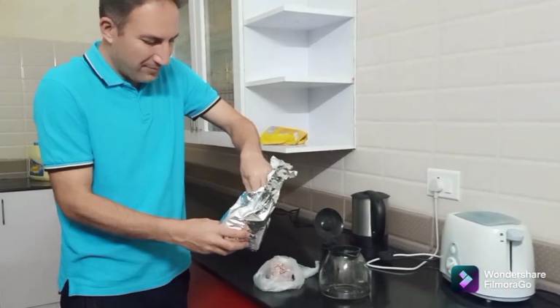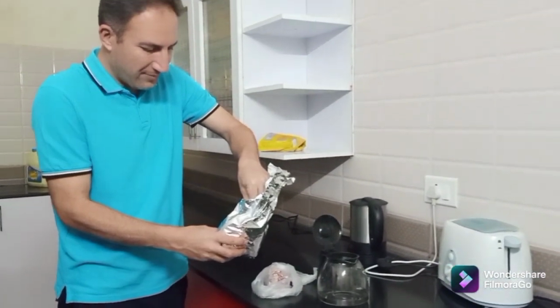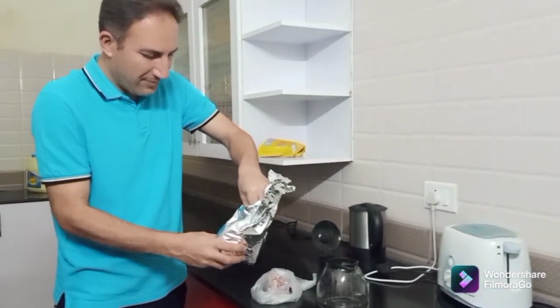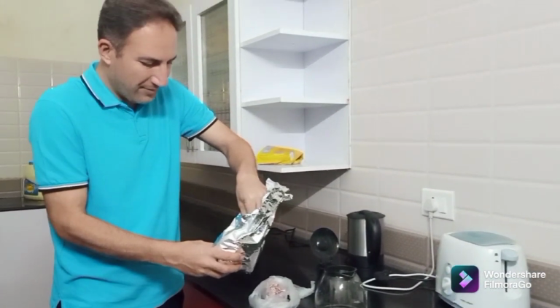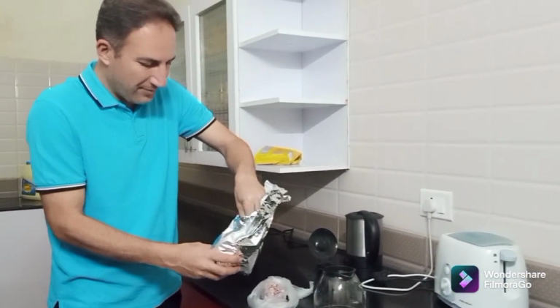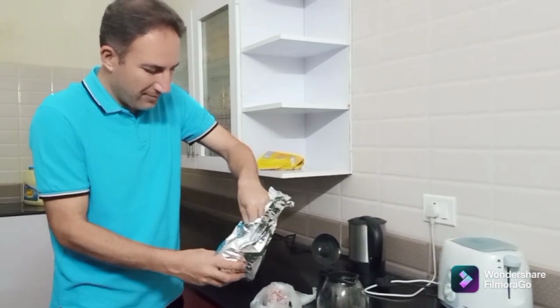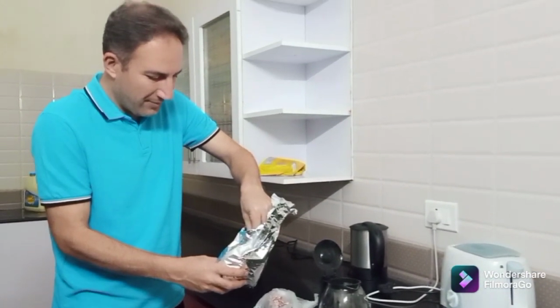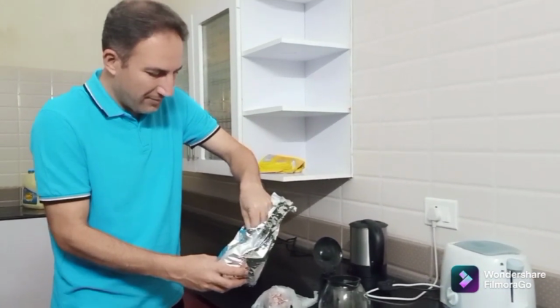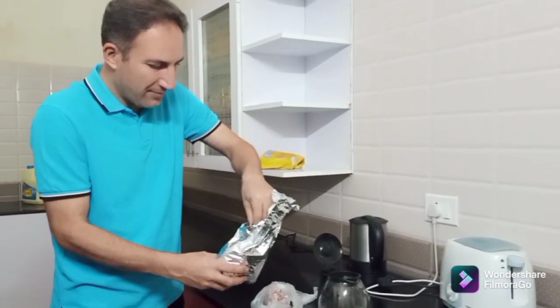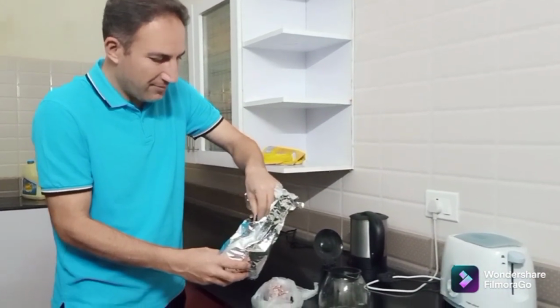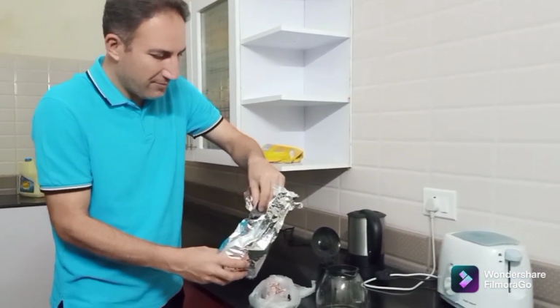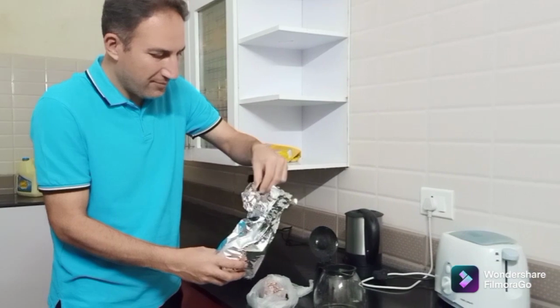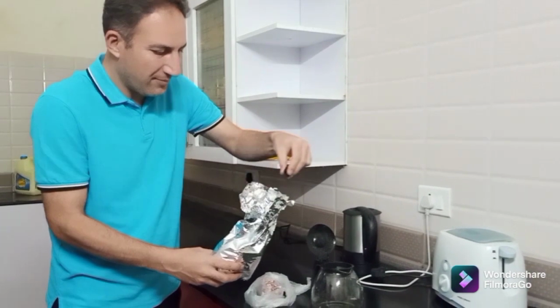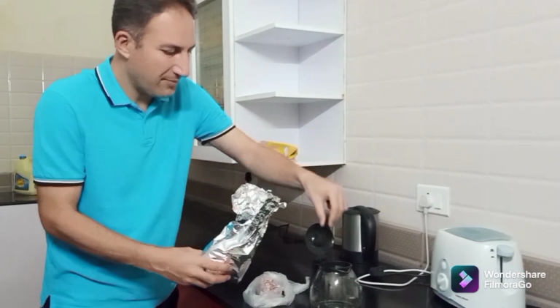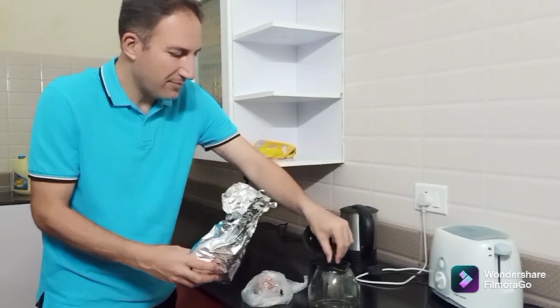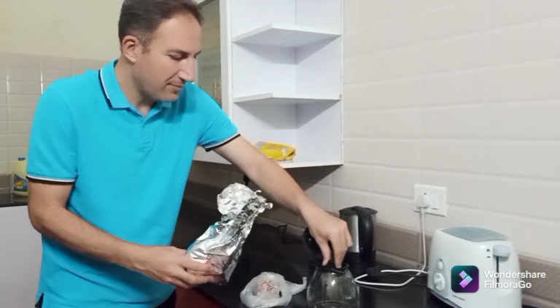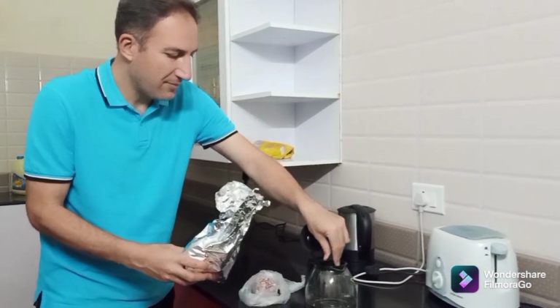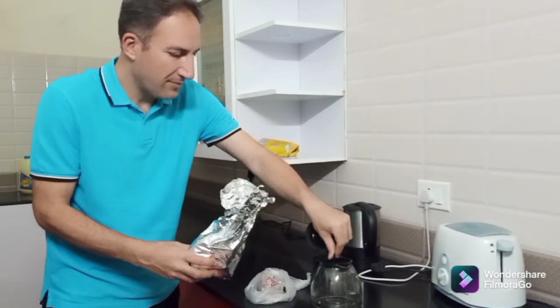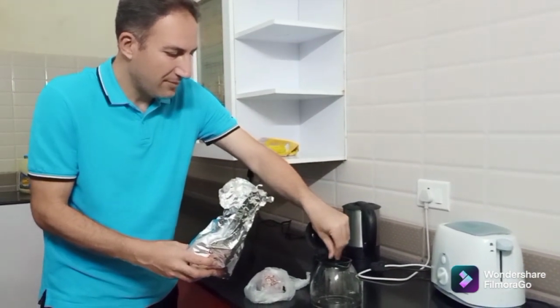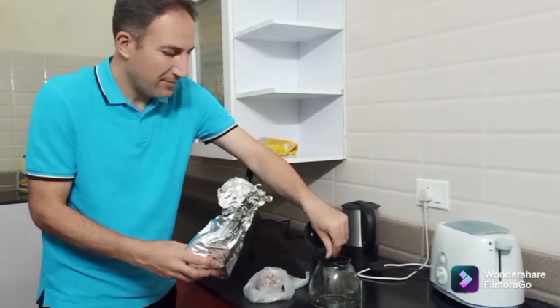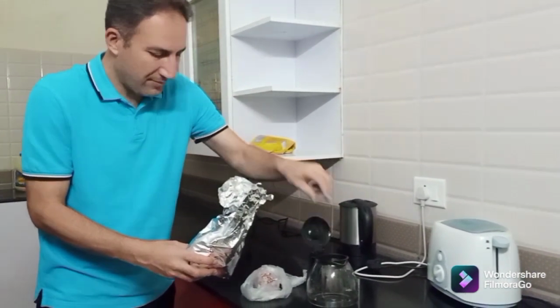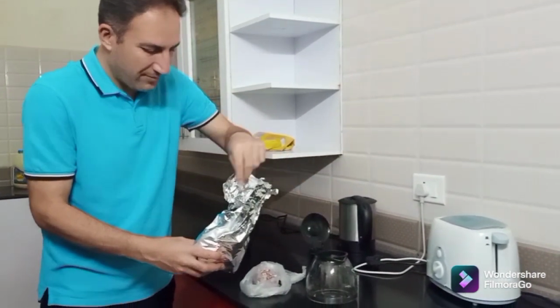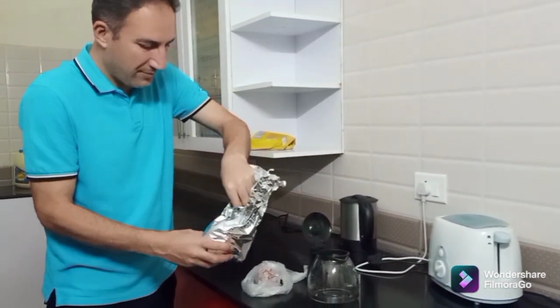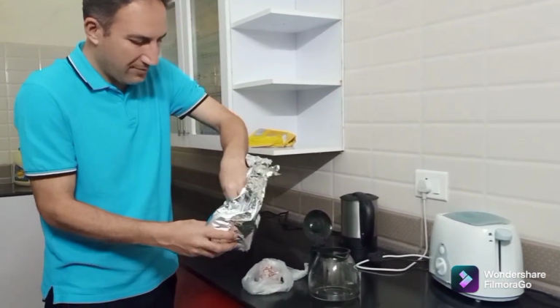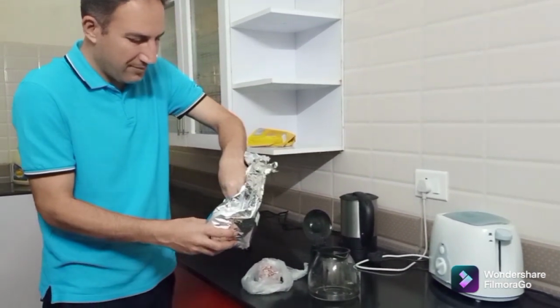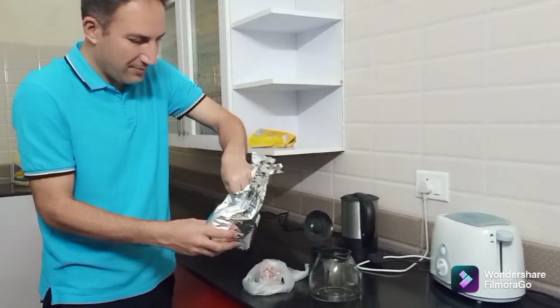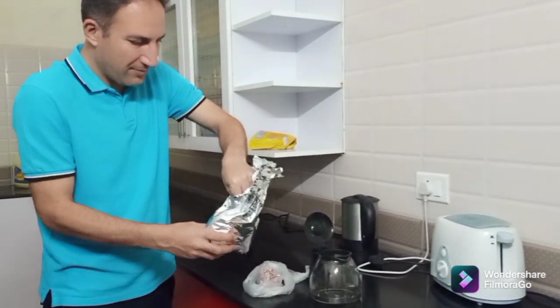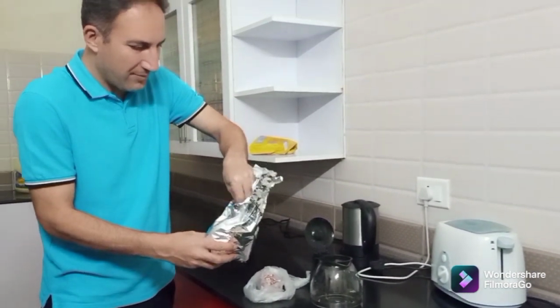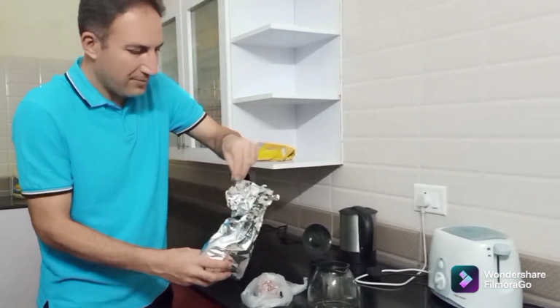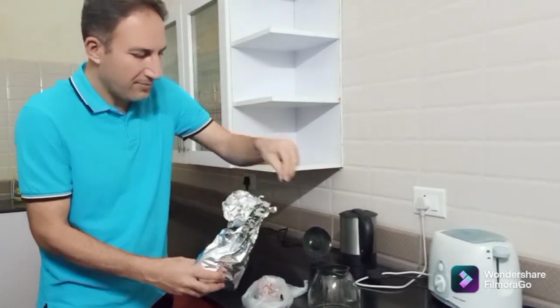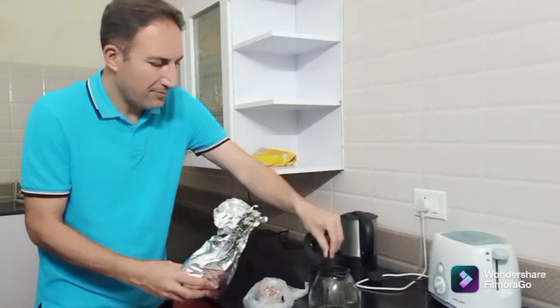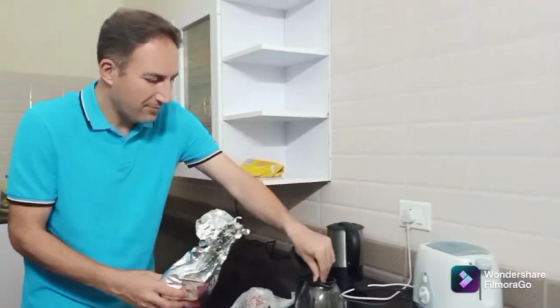We love all types of tea — whether it's green tea, black tea, or any flavor tea, all types of tea.